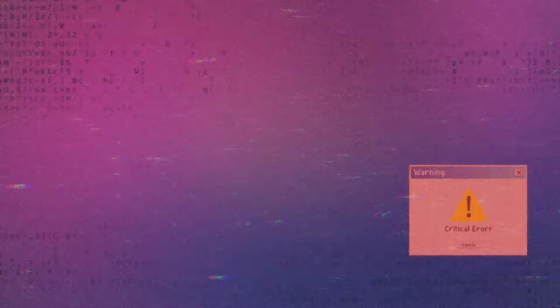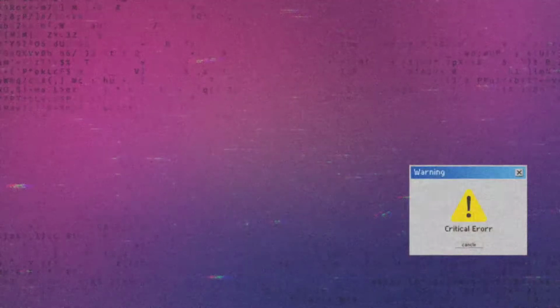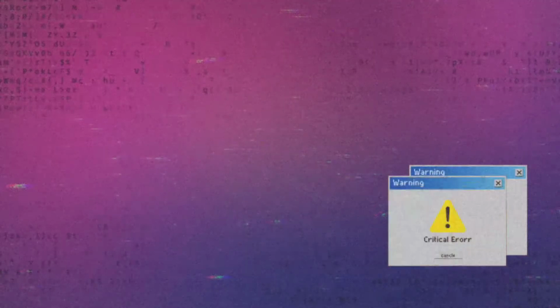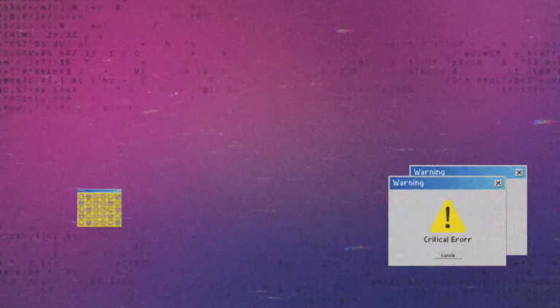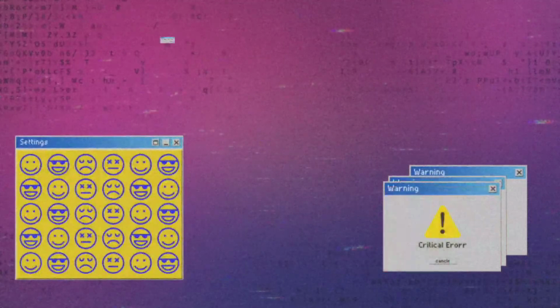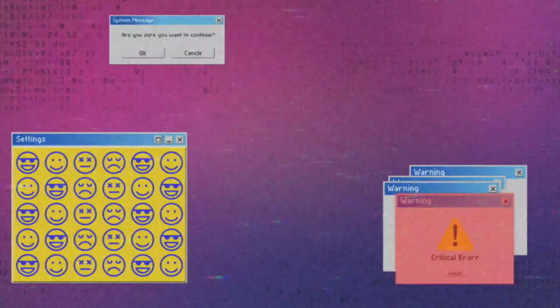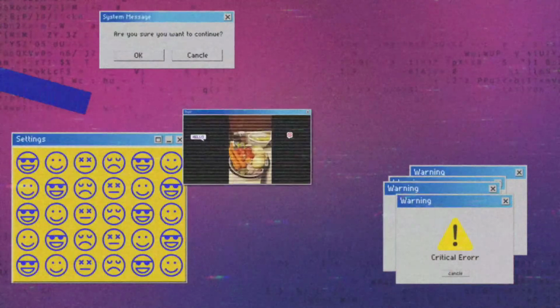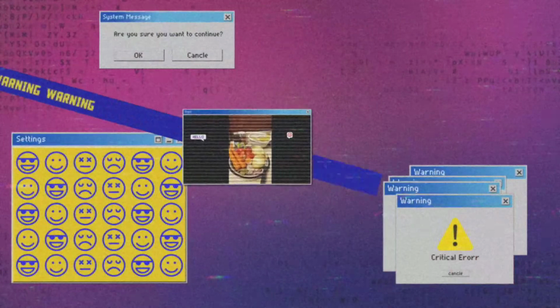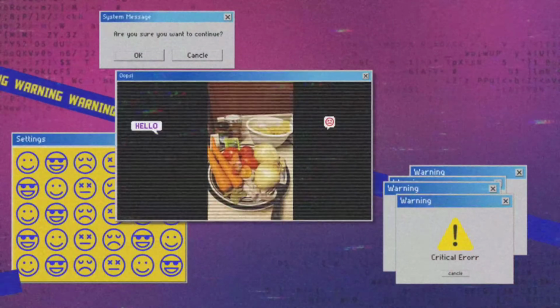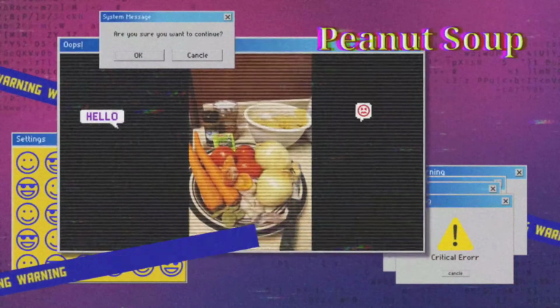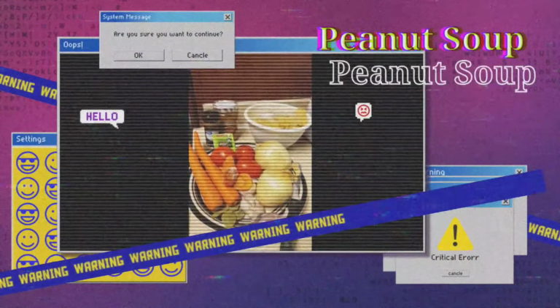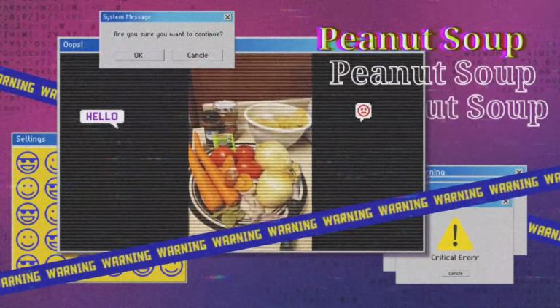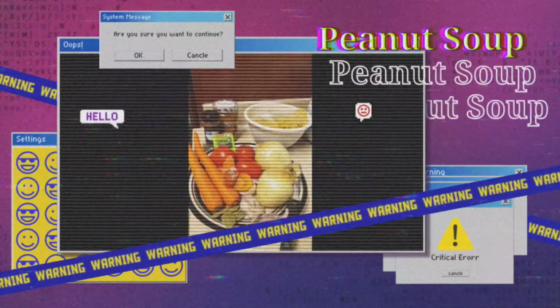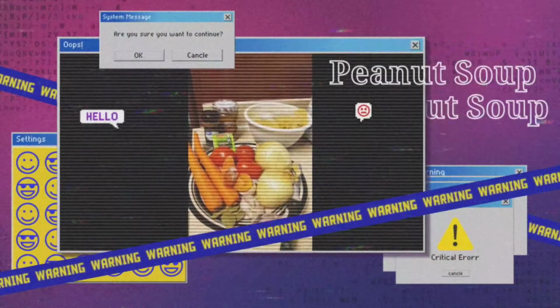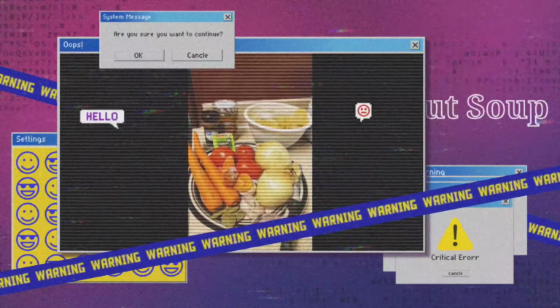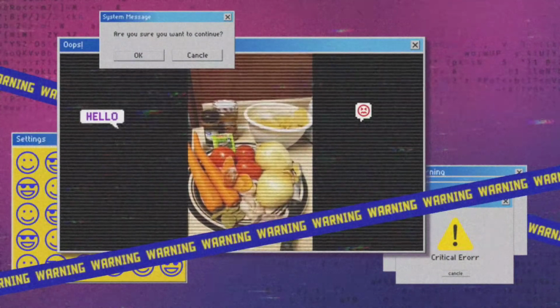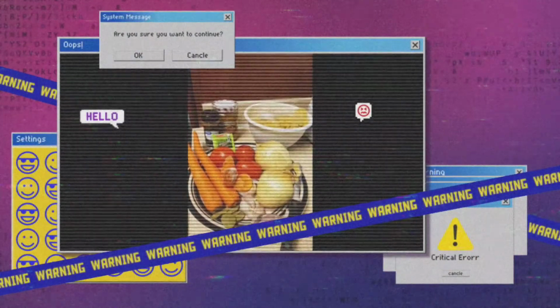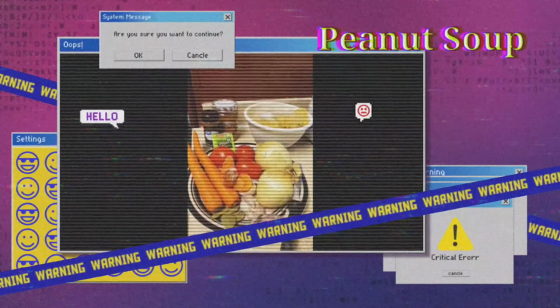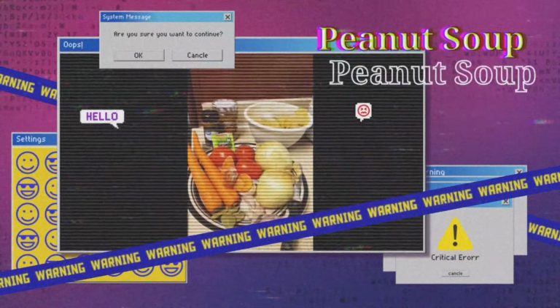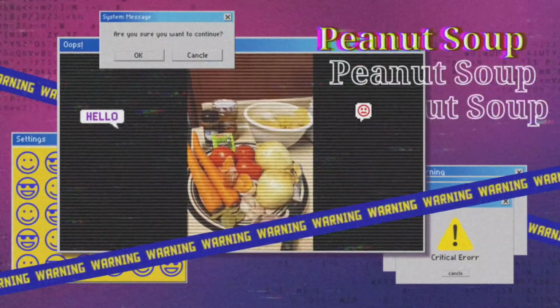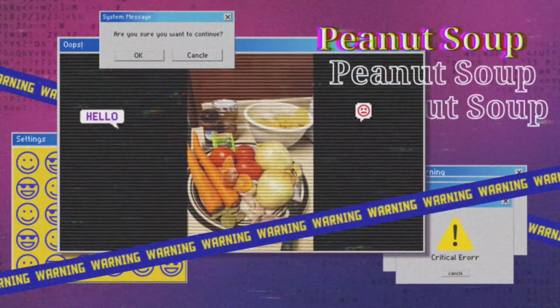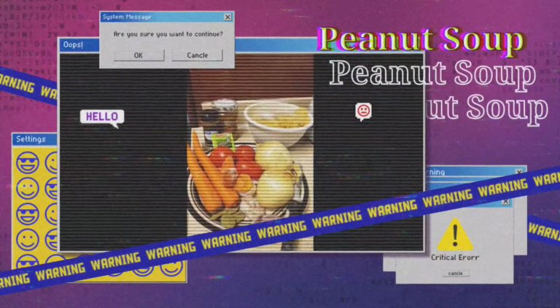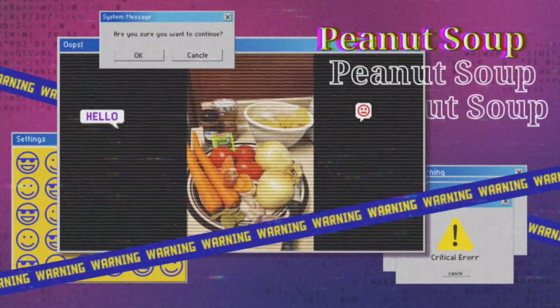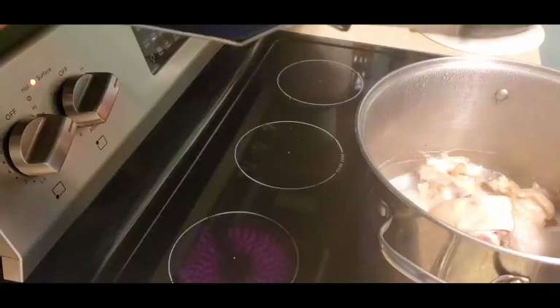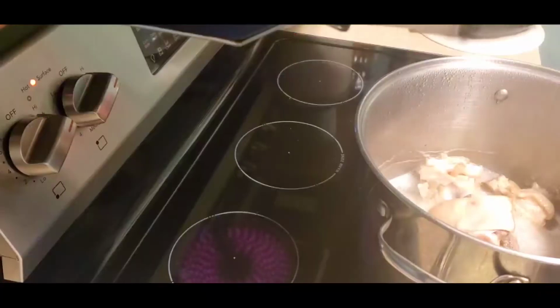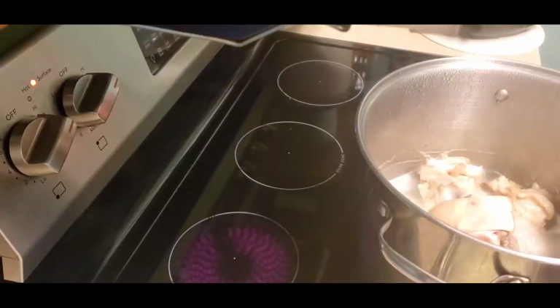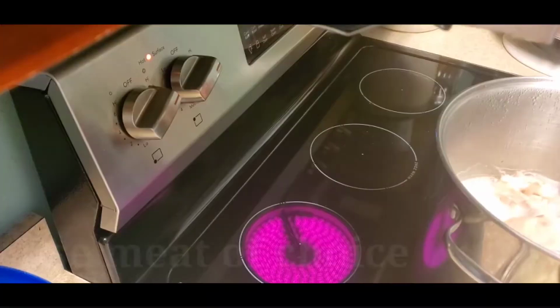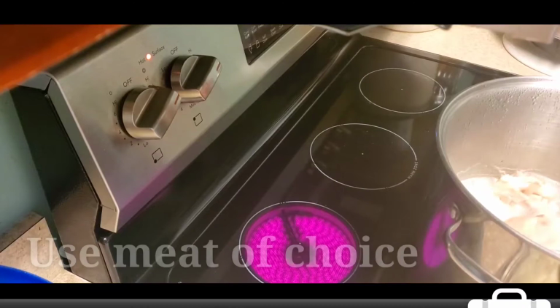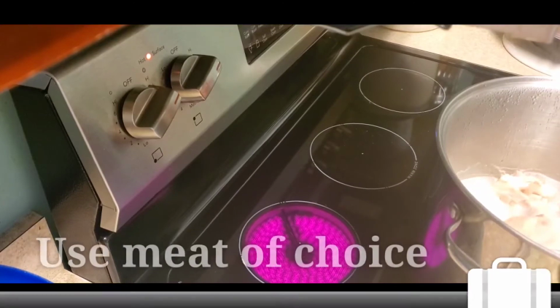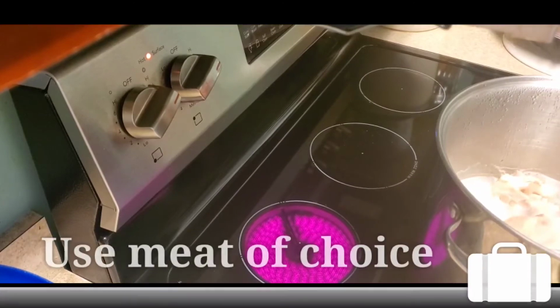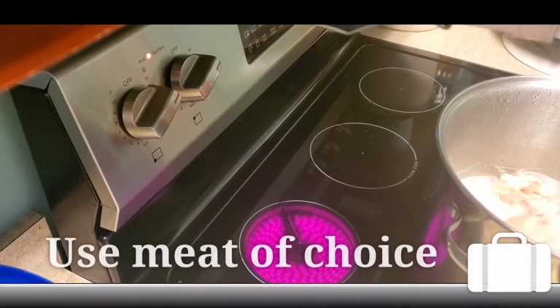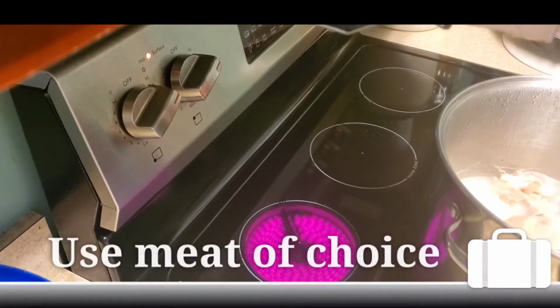Hey guys, this is Sarah with Insuraba TV. Today we'll be making peanut soup.